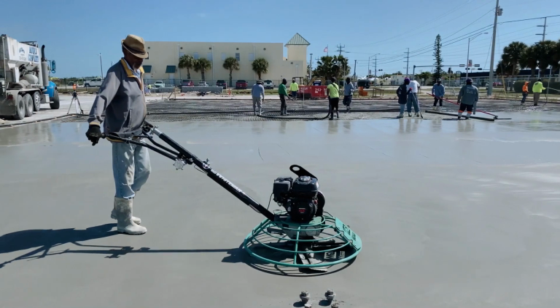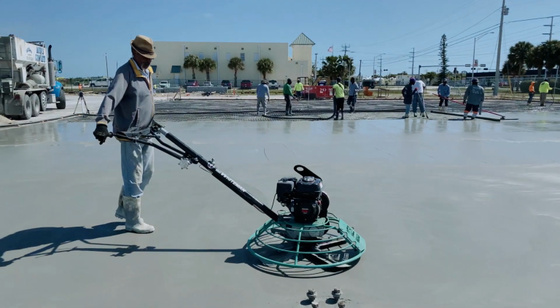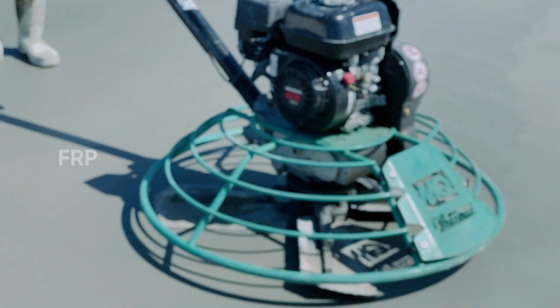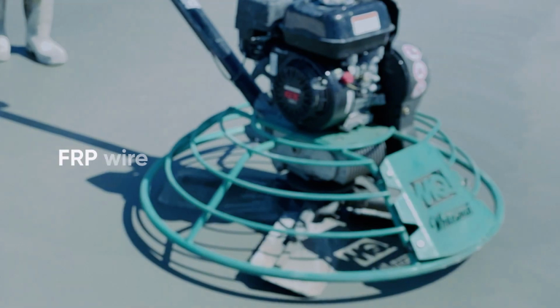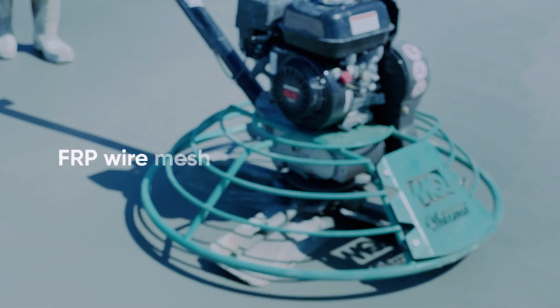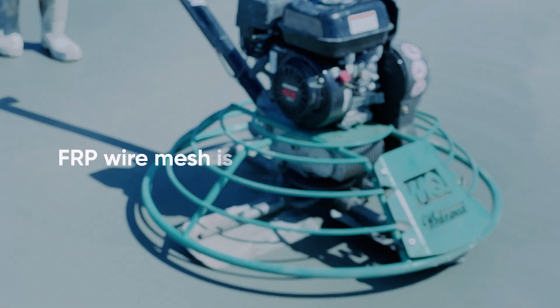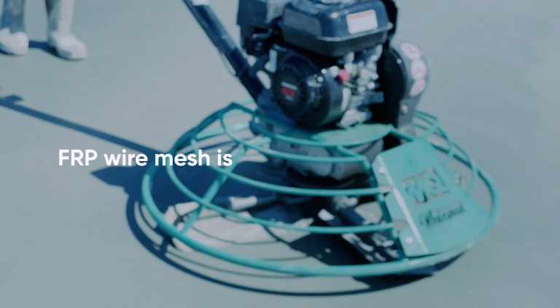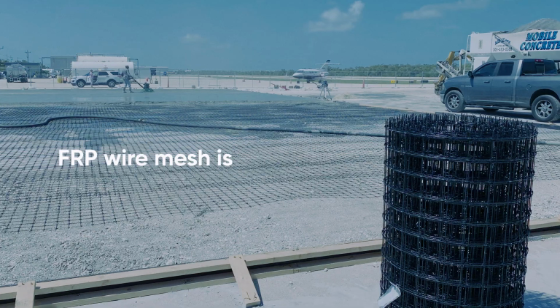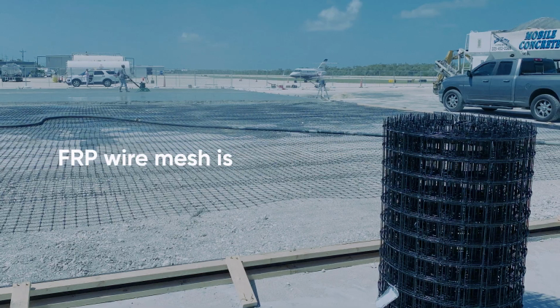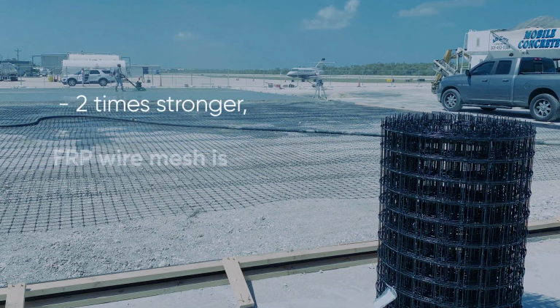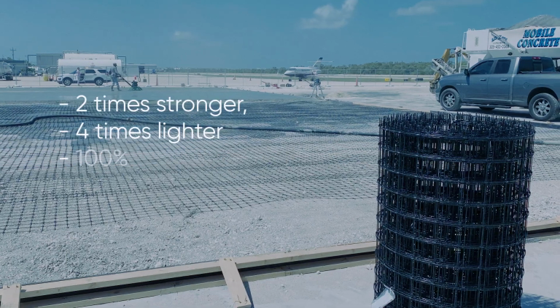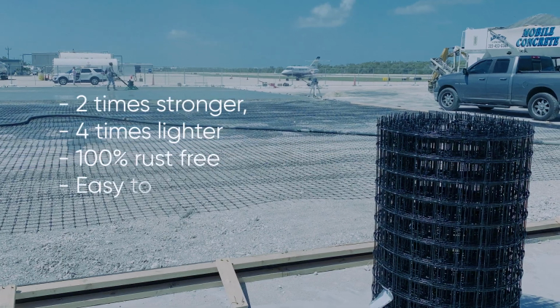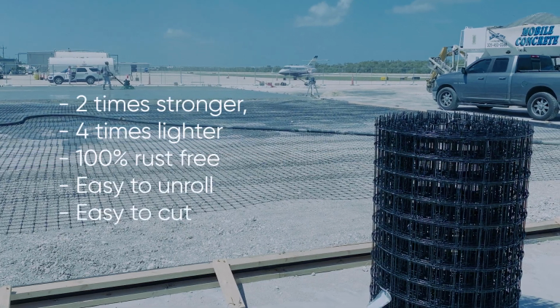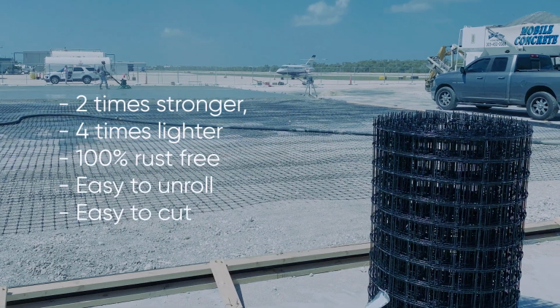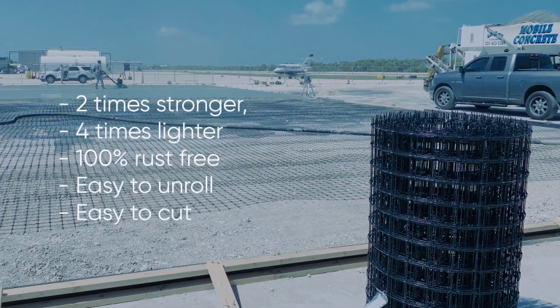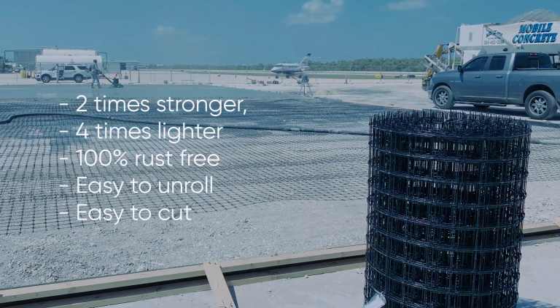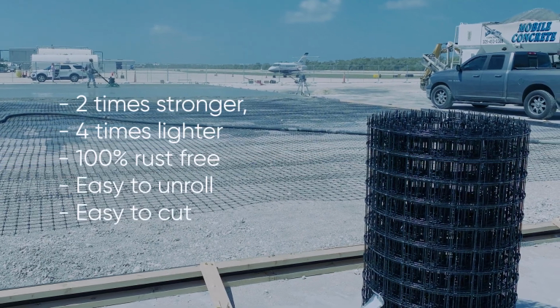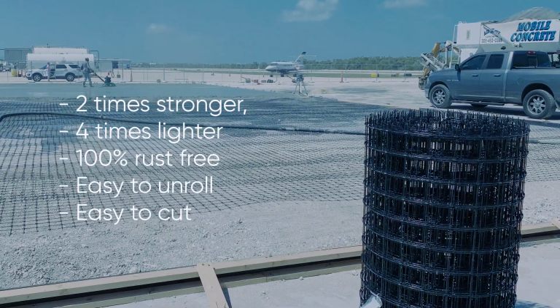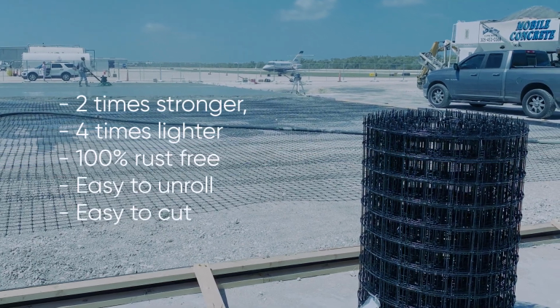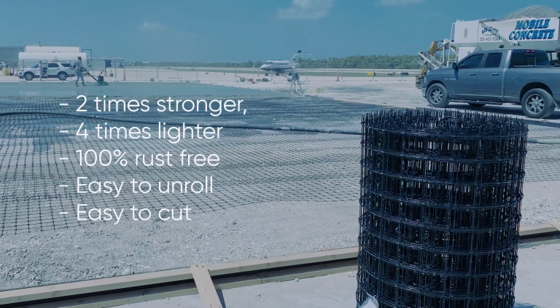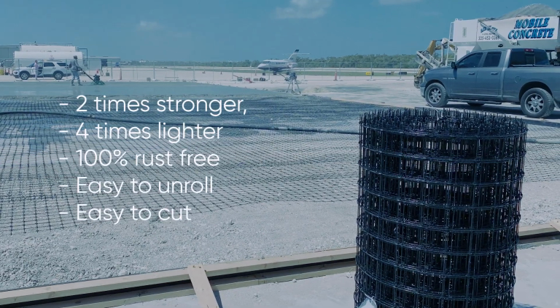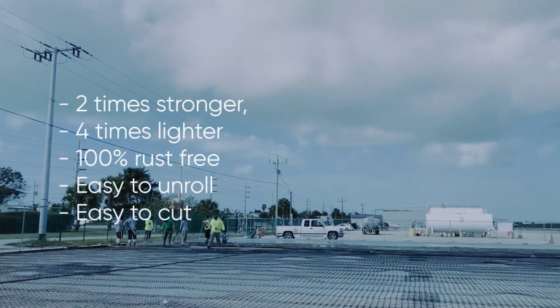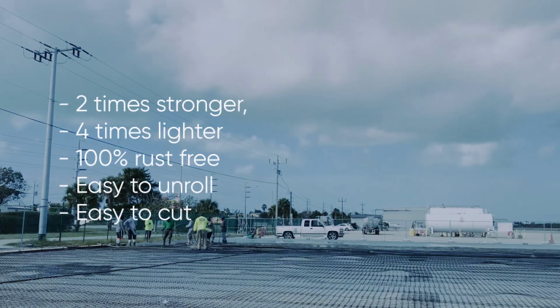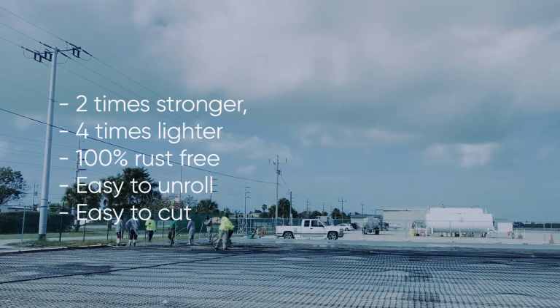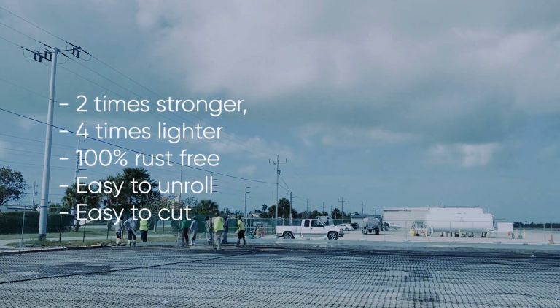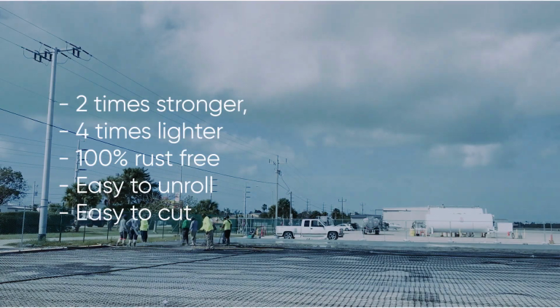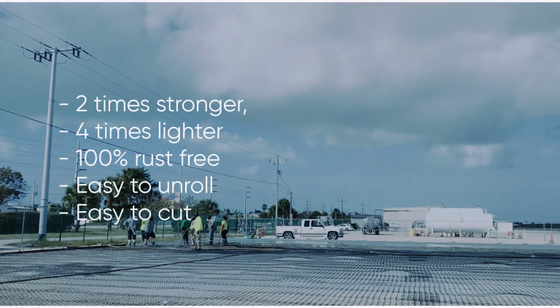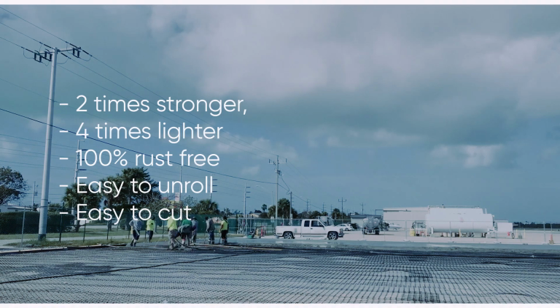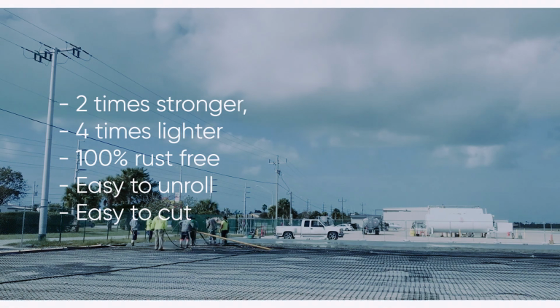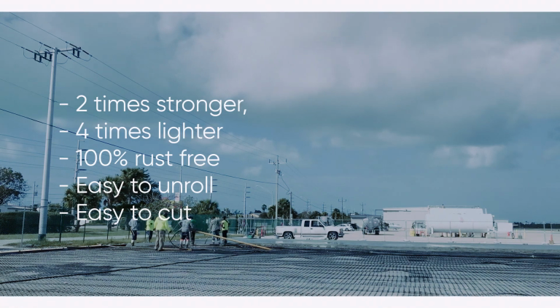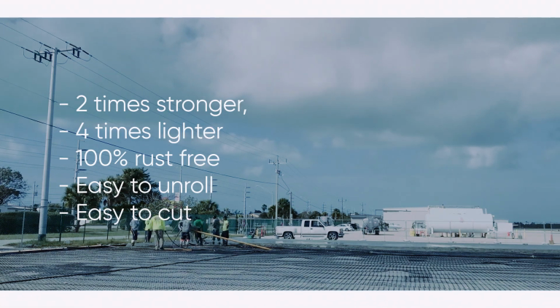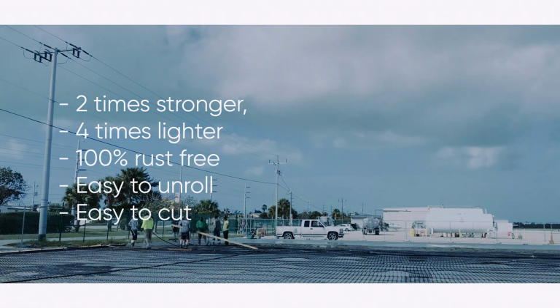FRP Wire Mesh is 2 times stronger, 4 times lighter, and 100% rust free. Easy to unroll, easy to cut.